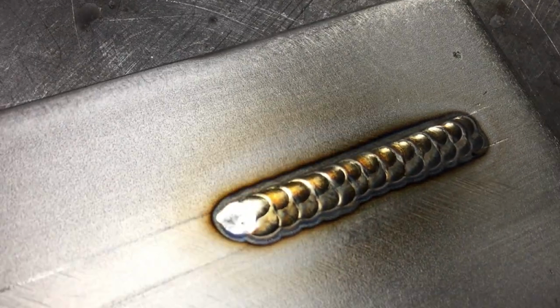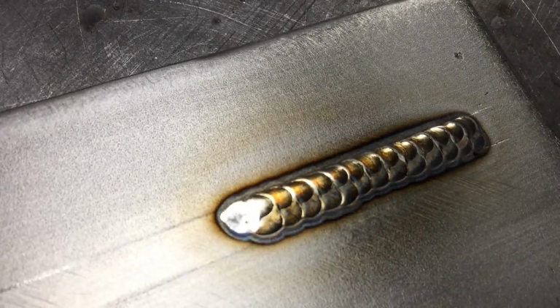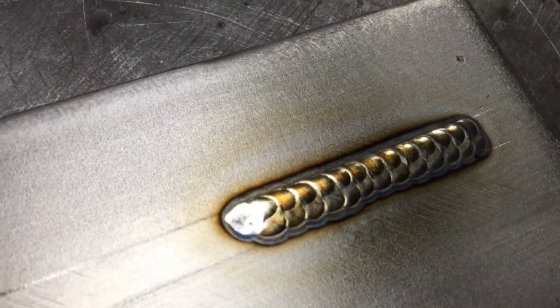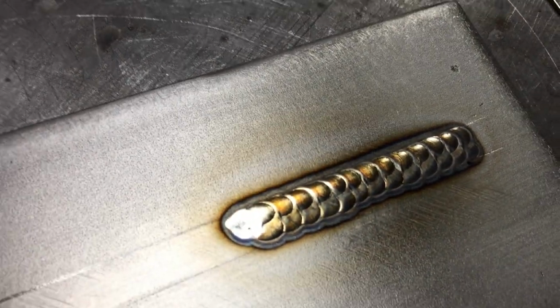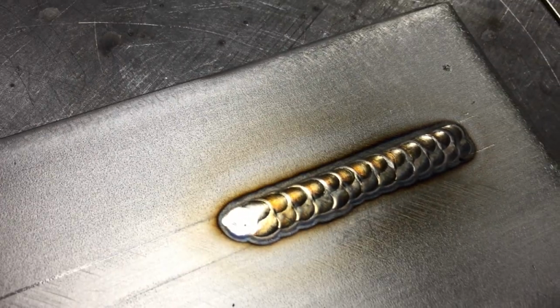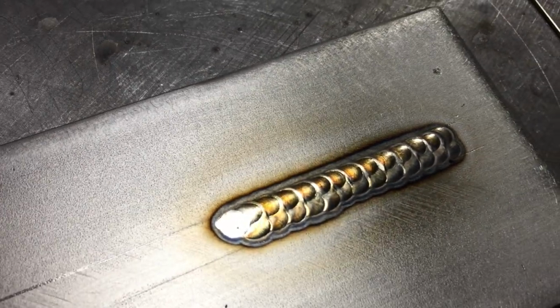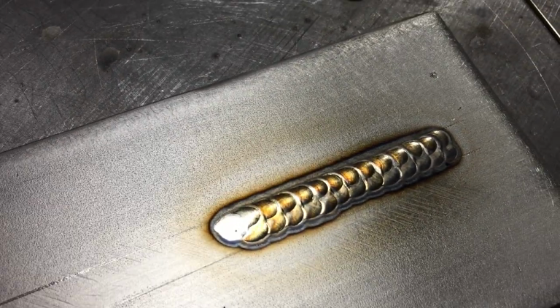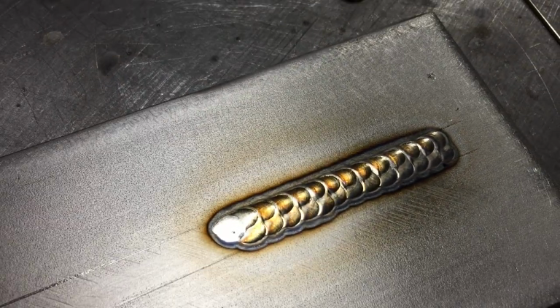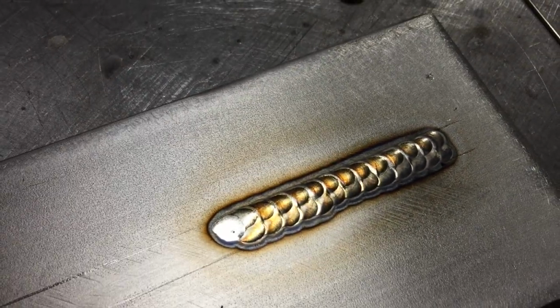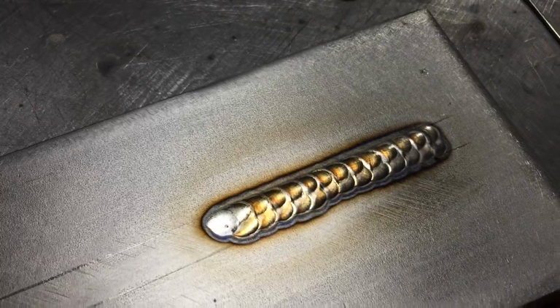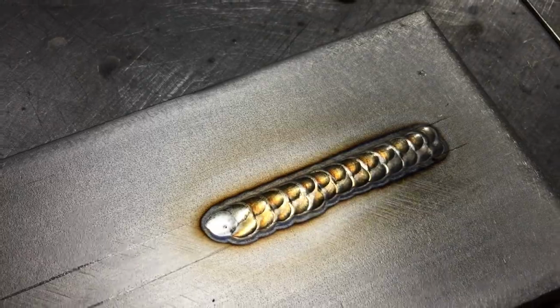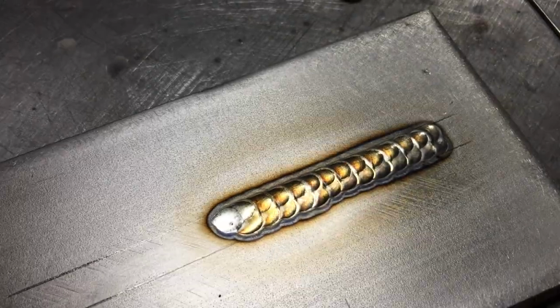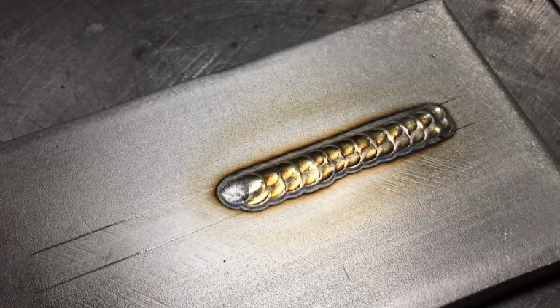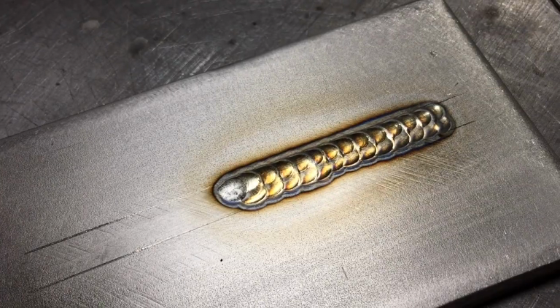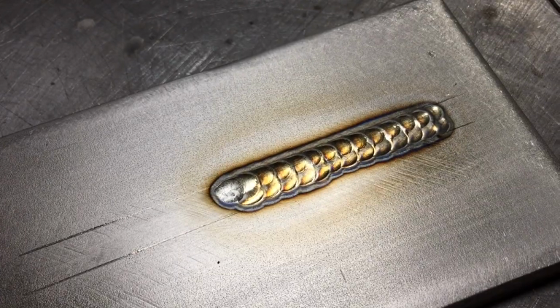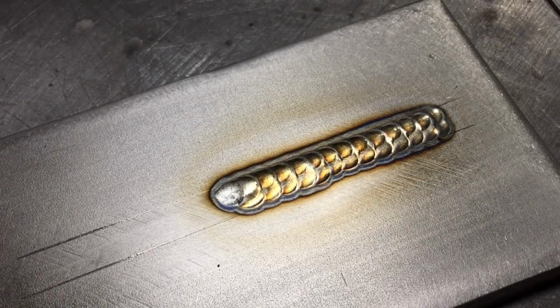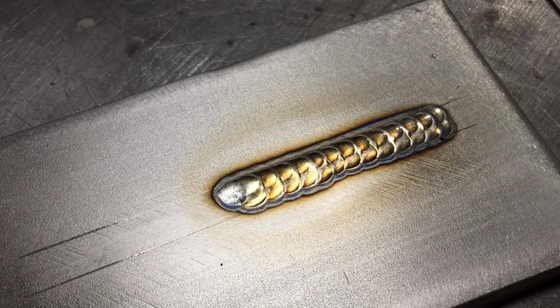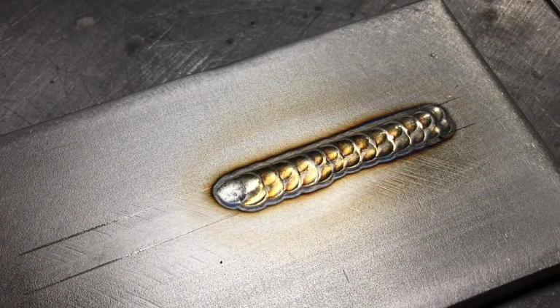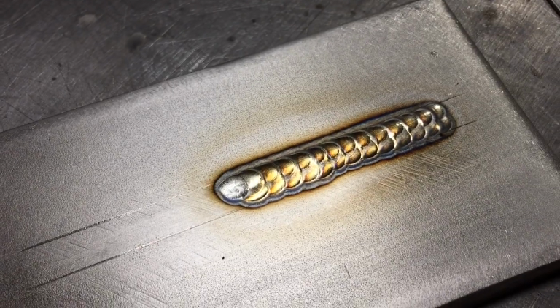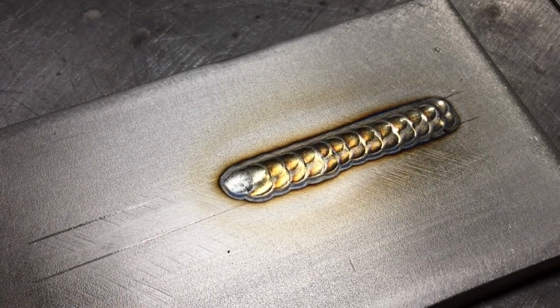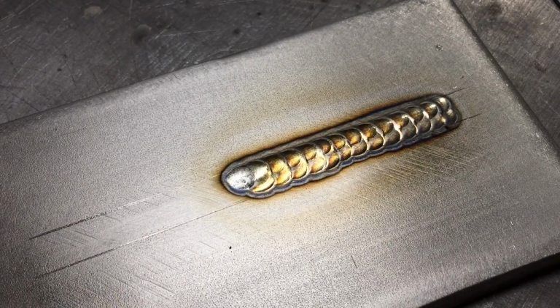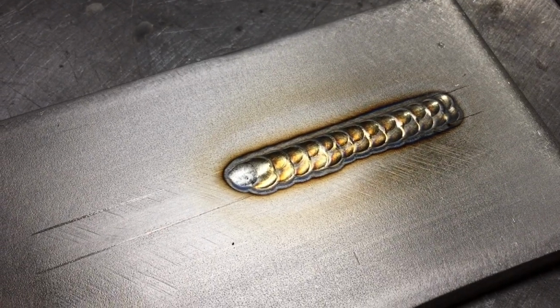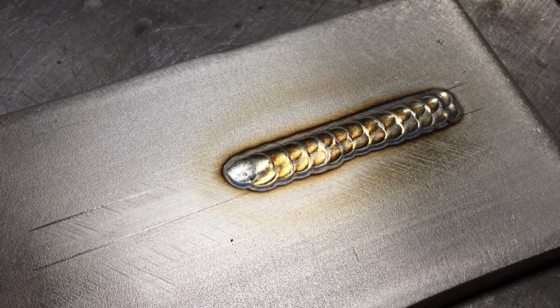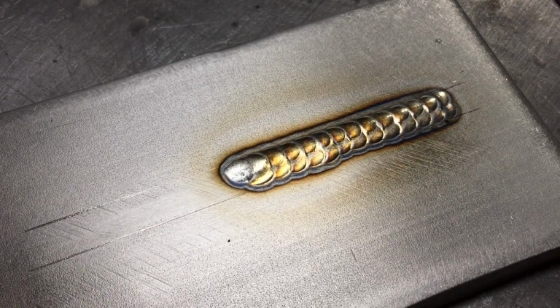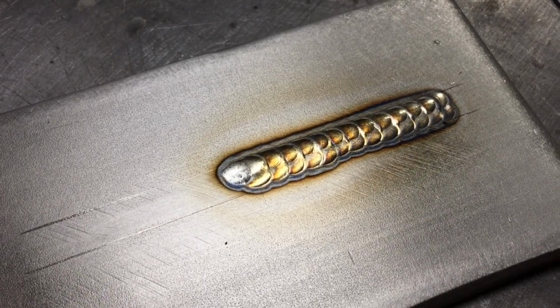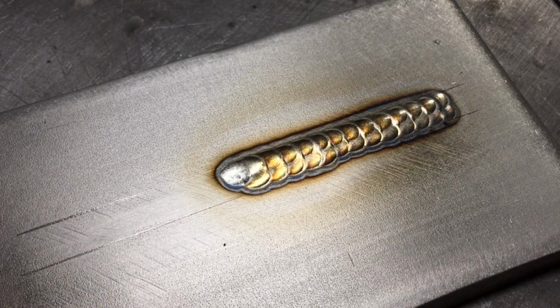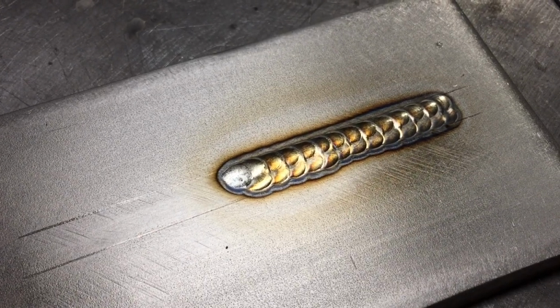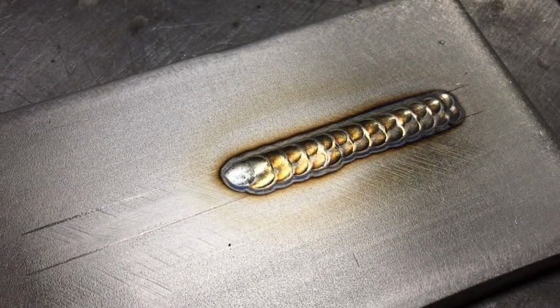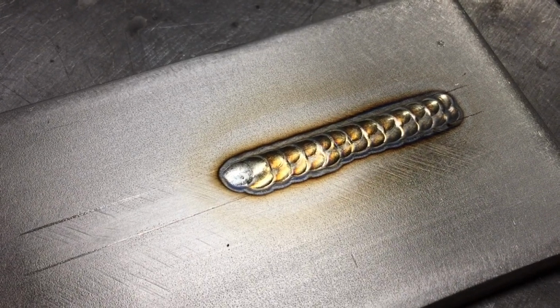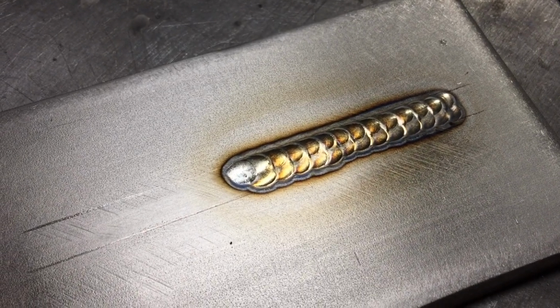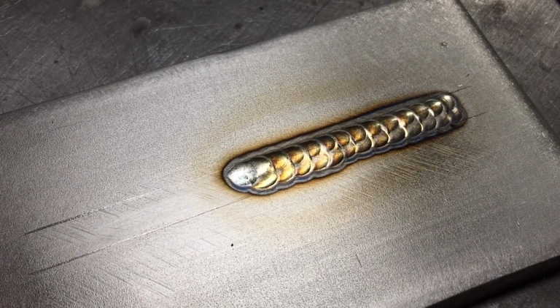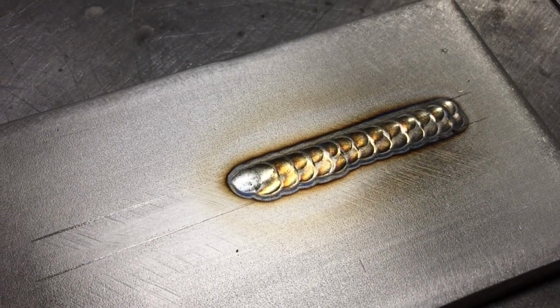I stayed within the lines just like I wanted to. Let's finish up the second half and then we'll take a look at it all as one pass after.